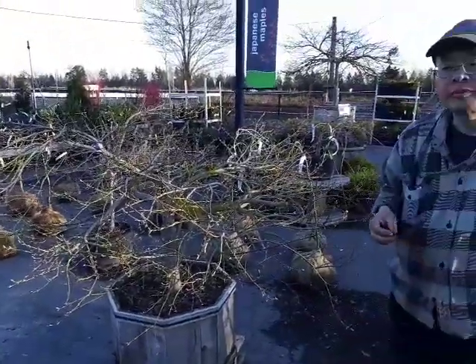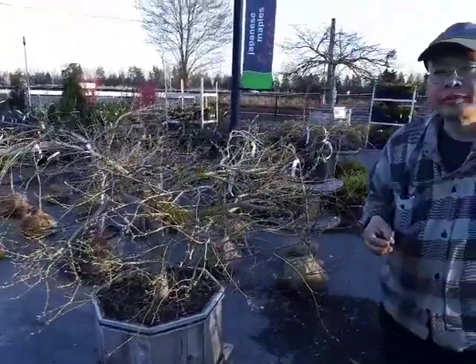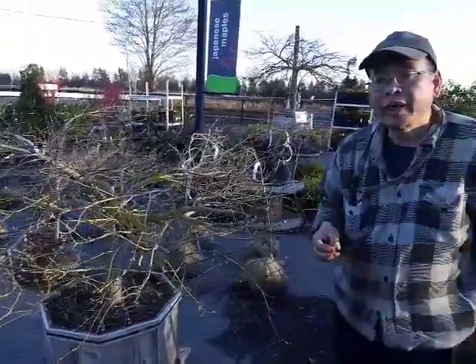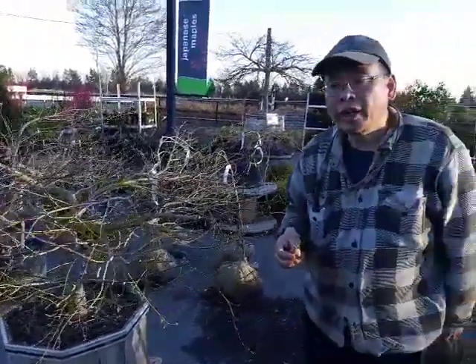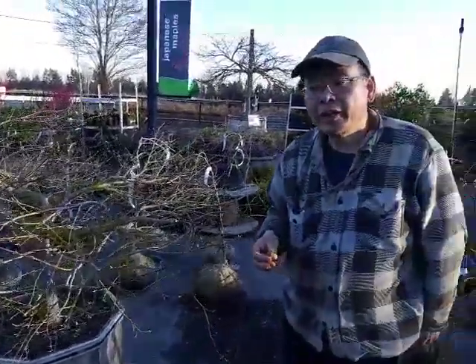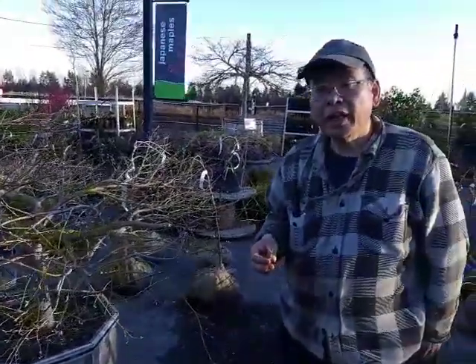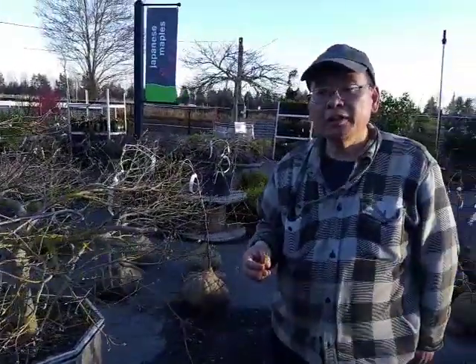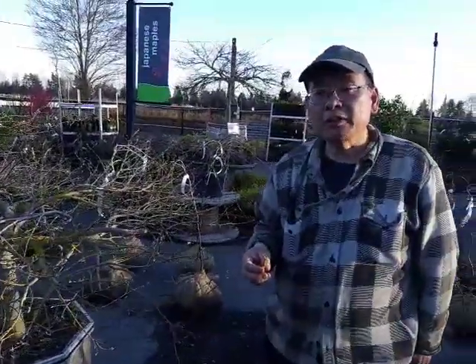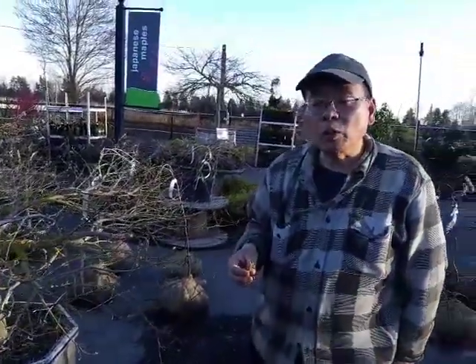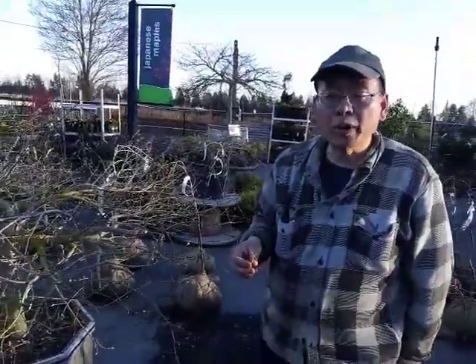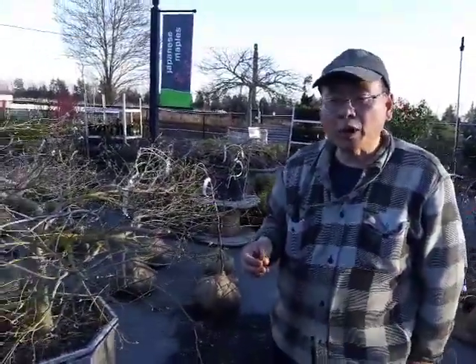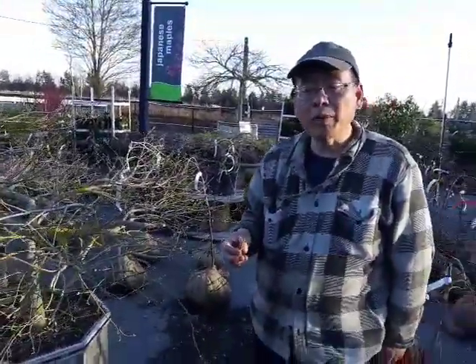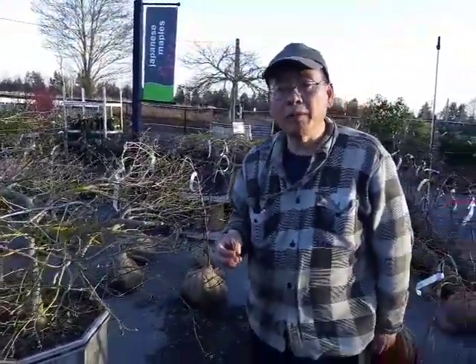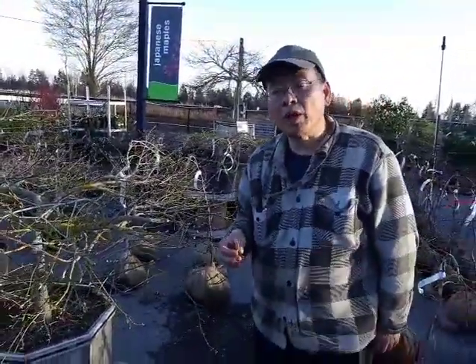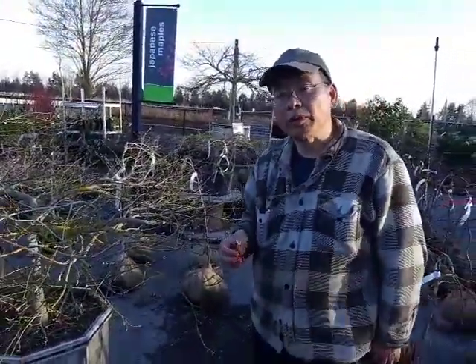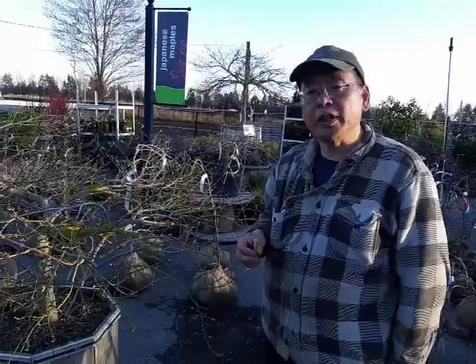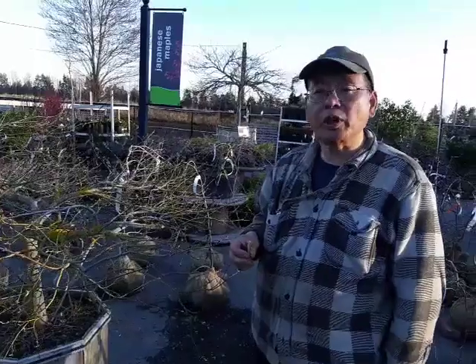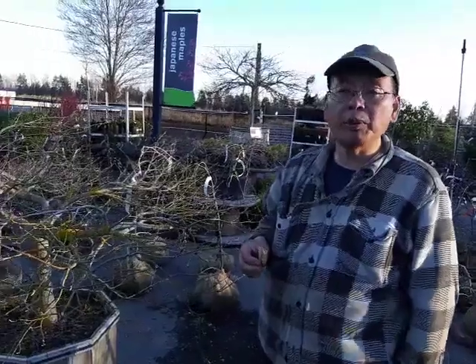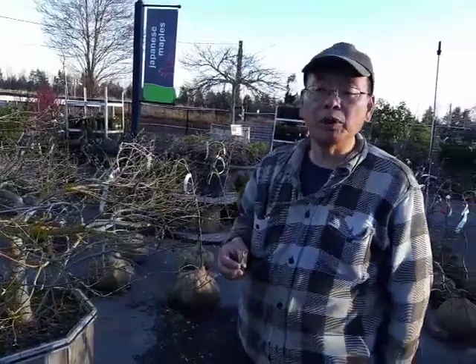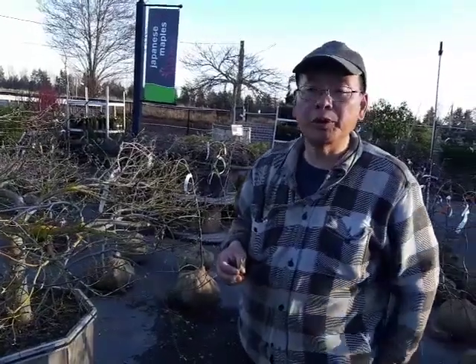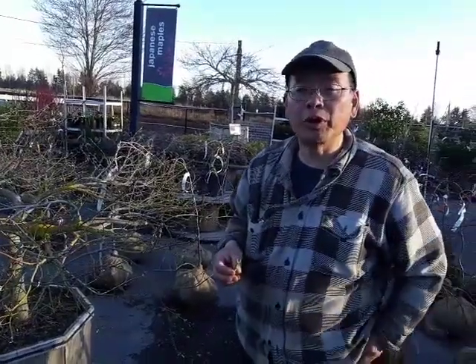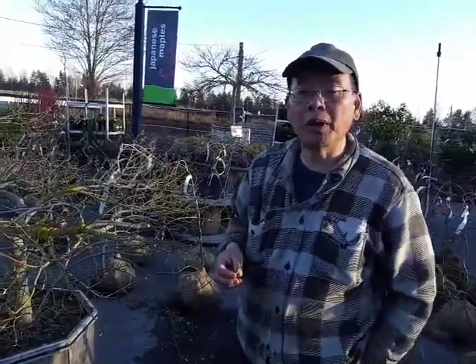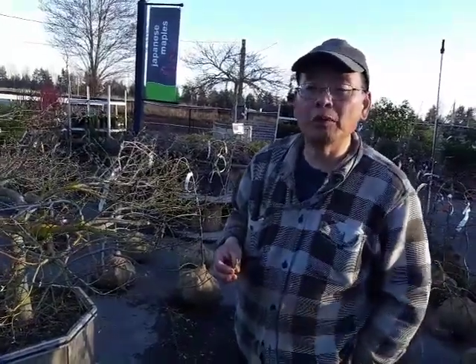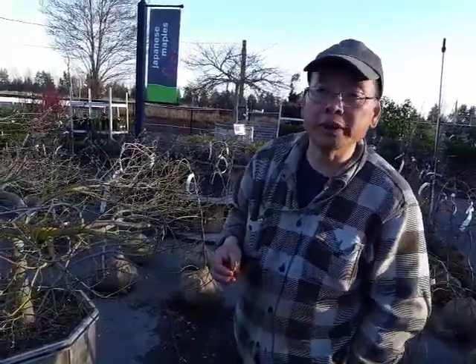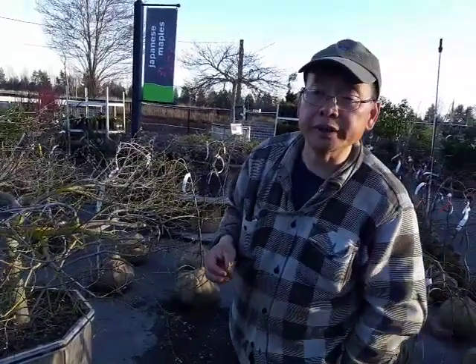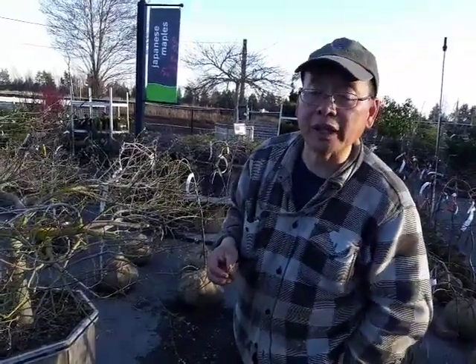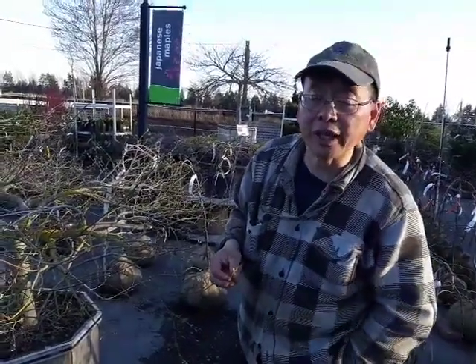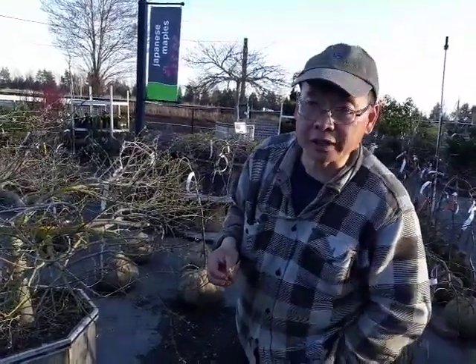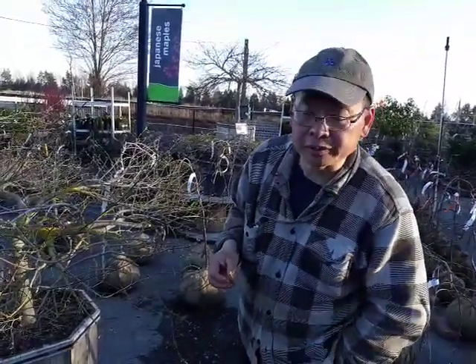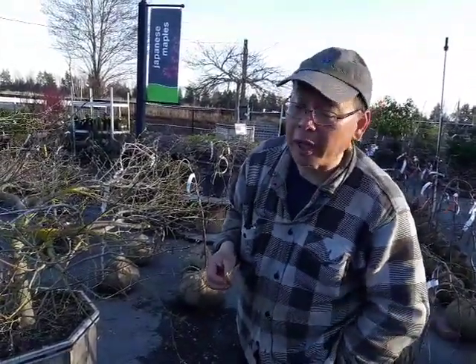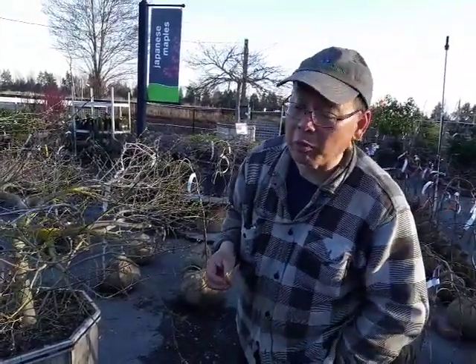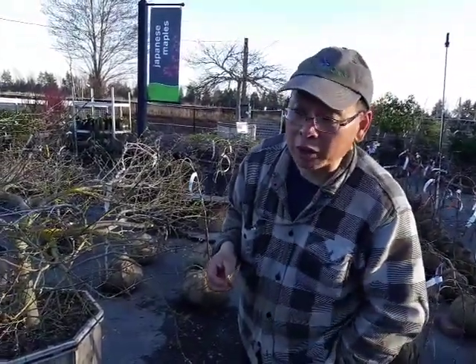Hi, gardening guys. Owen and Conway — my name is Conway. Today's topic we're going to be talking about is lichens and moss.